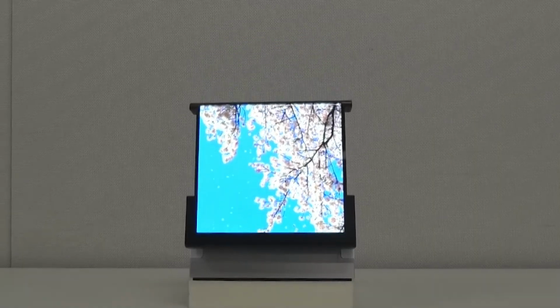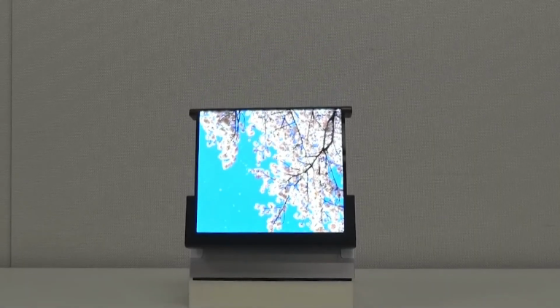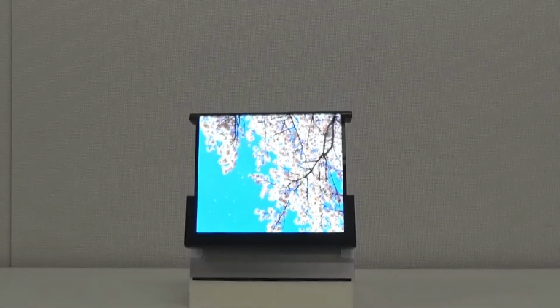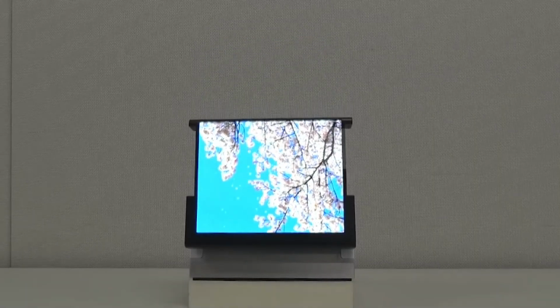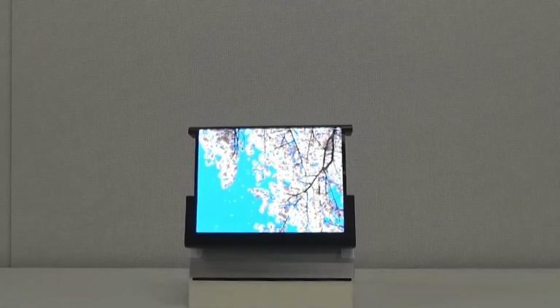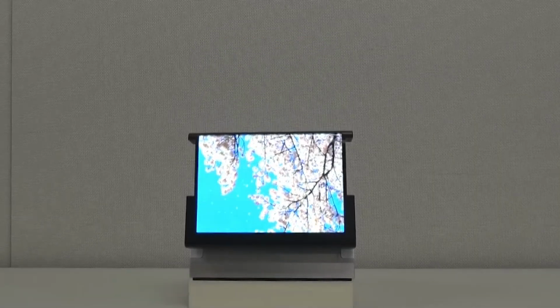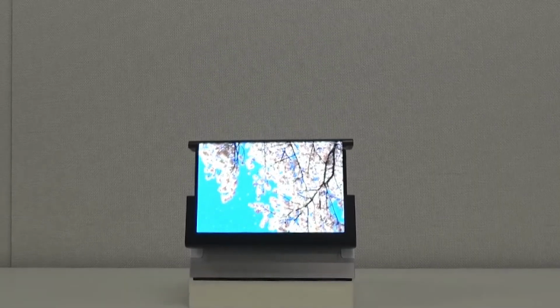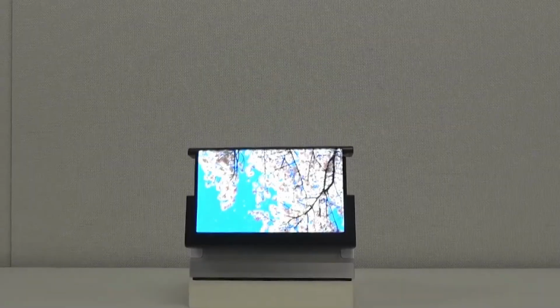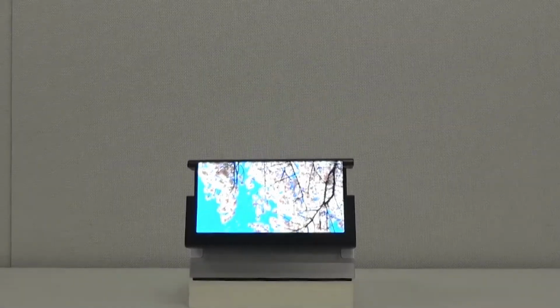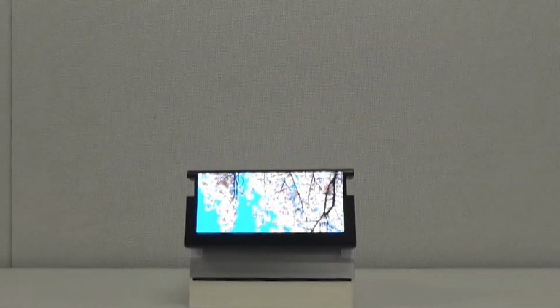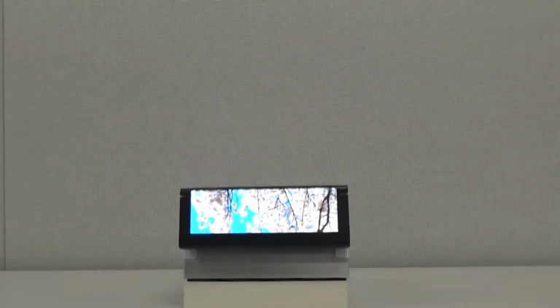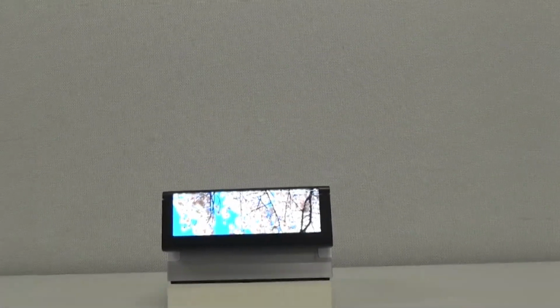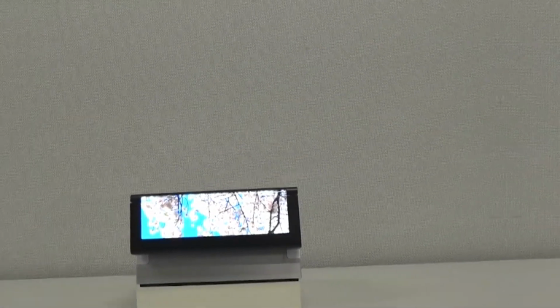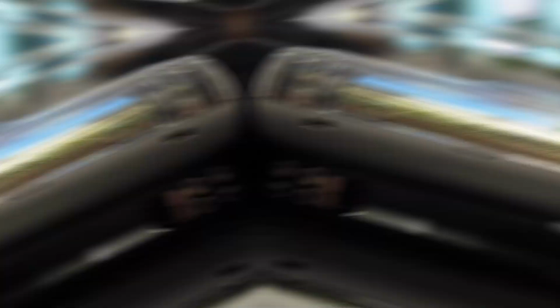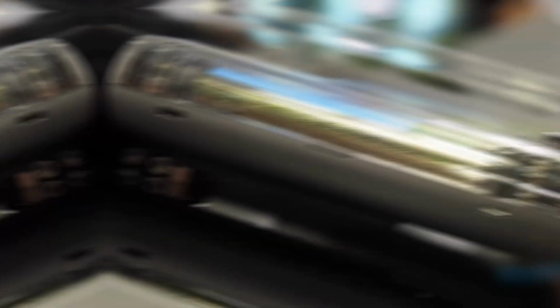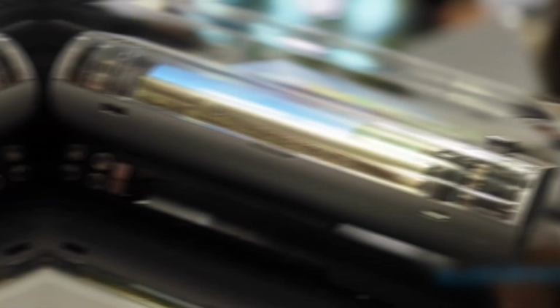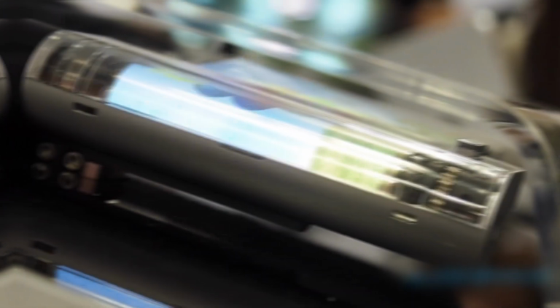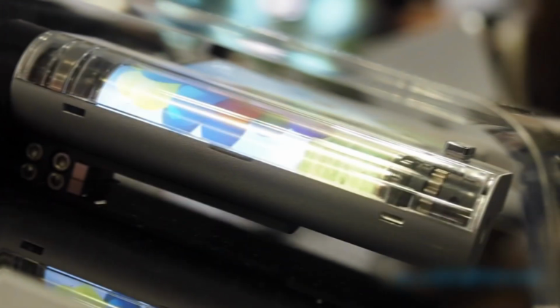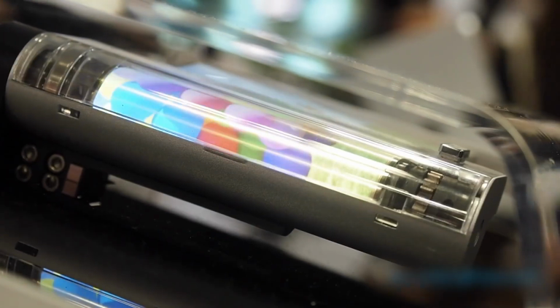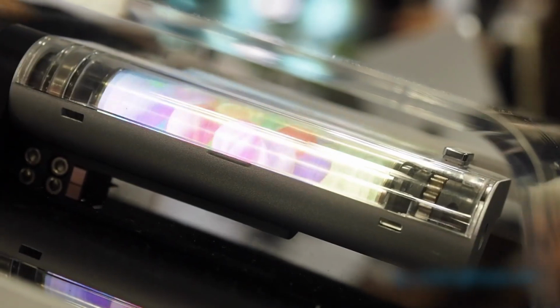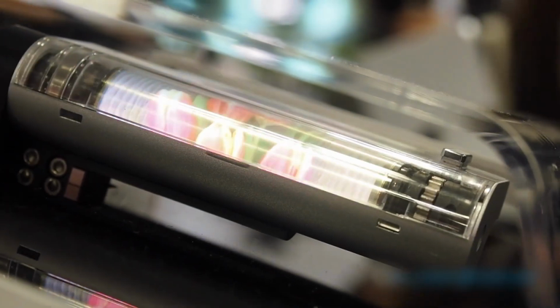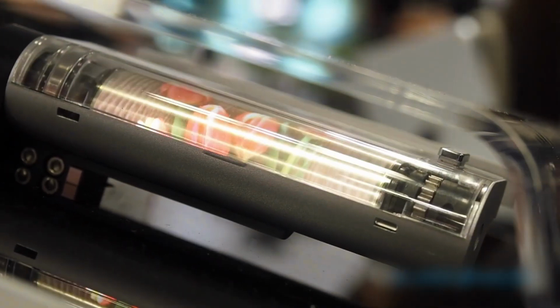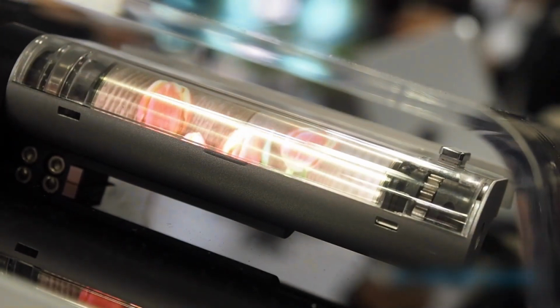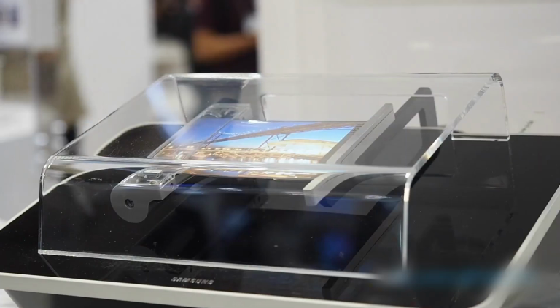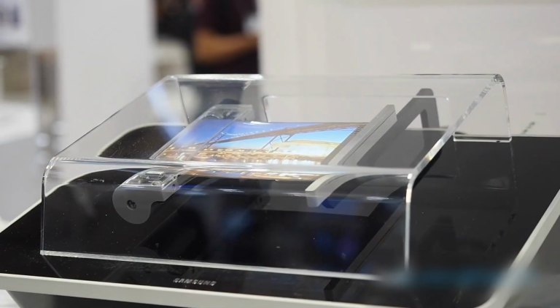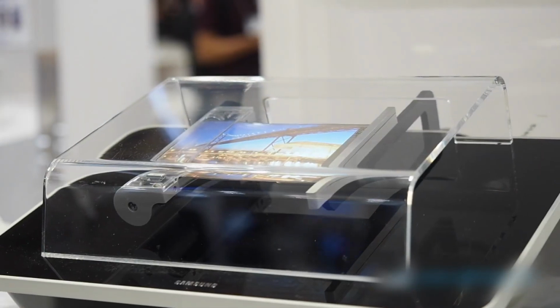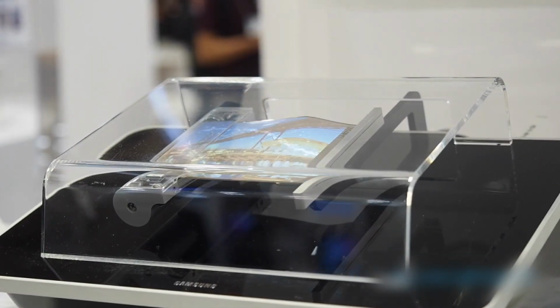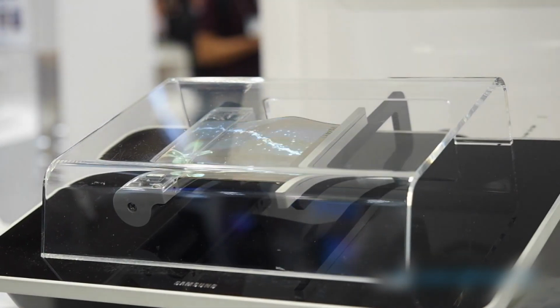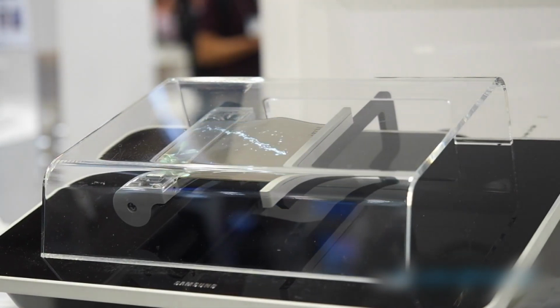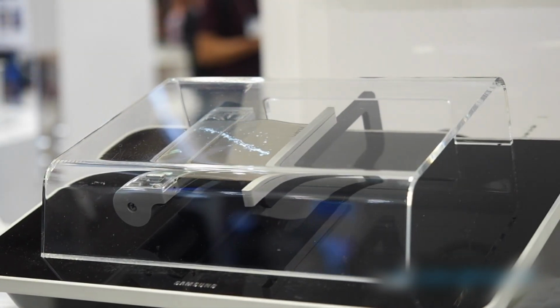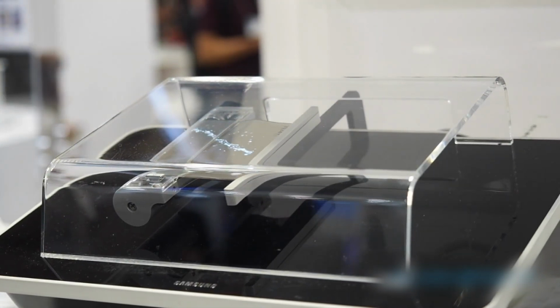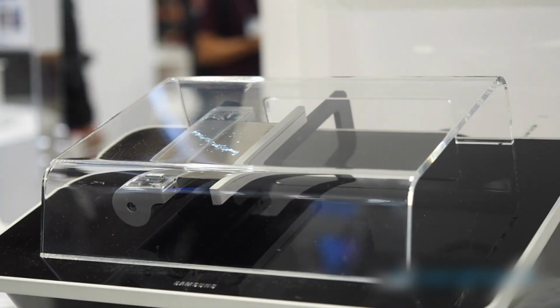Samsung has already shown working prototypes, and a full rollable smartphone isn't just a dream — it's closer than ever.